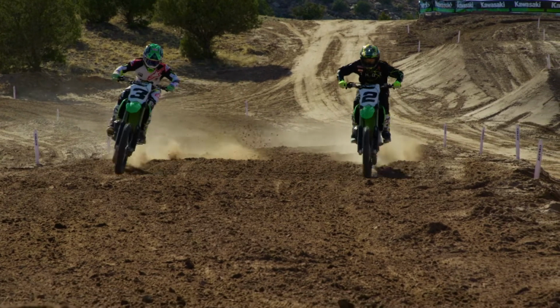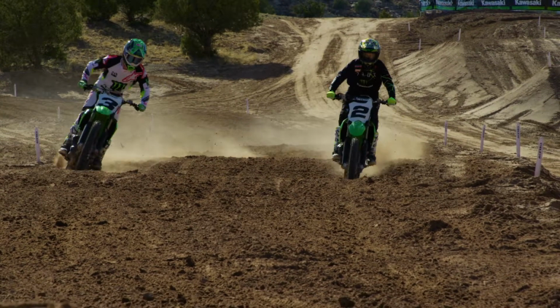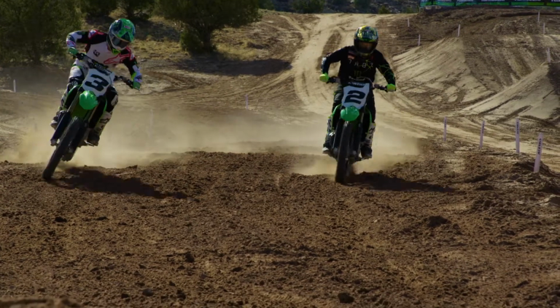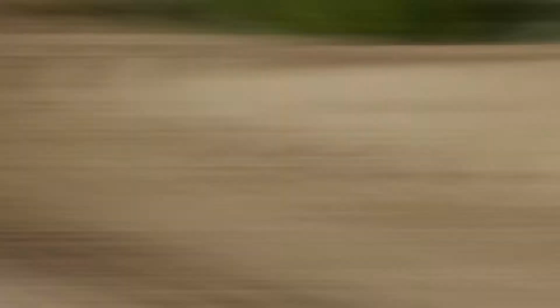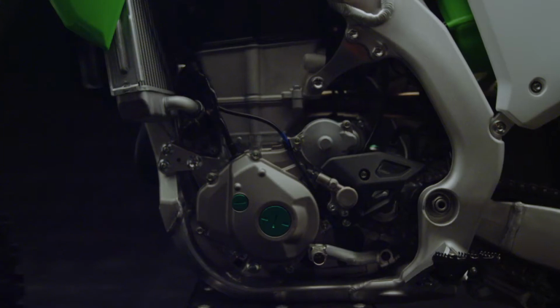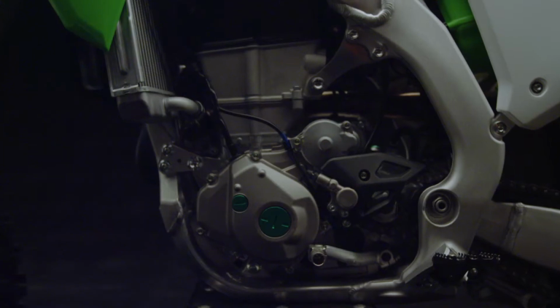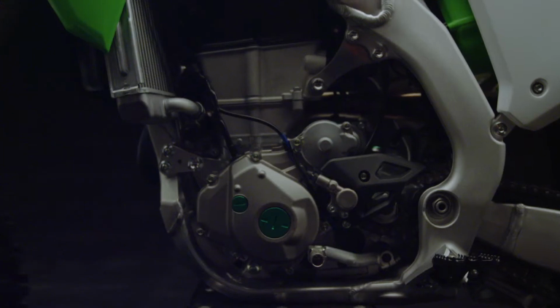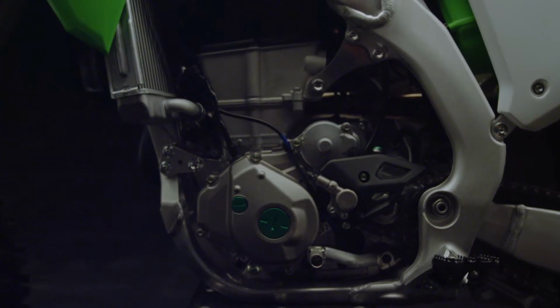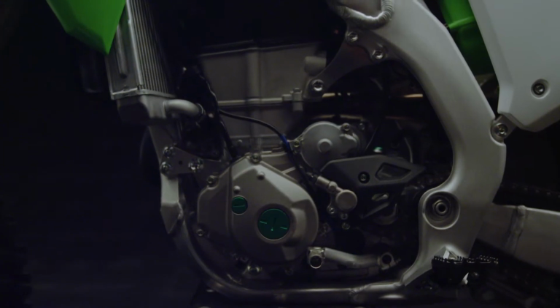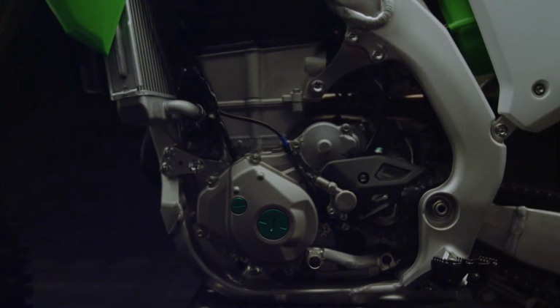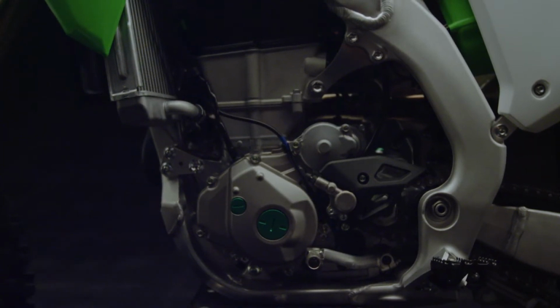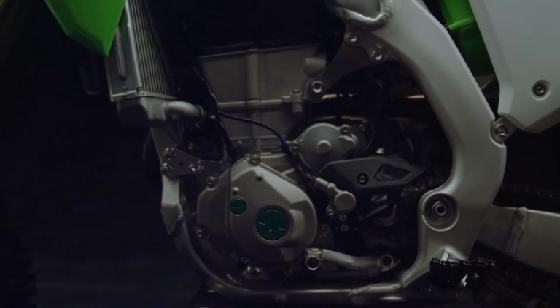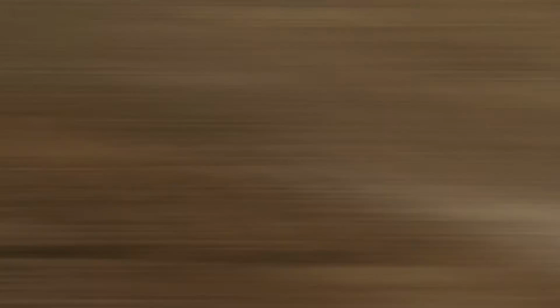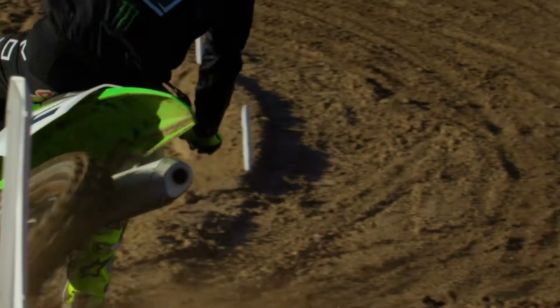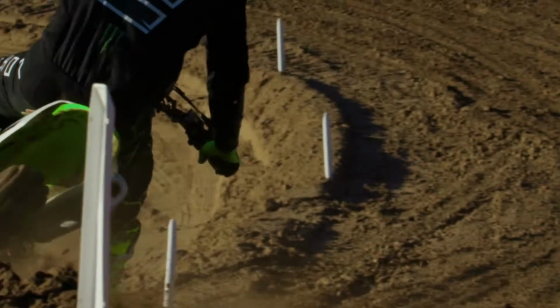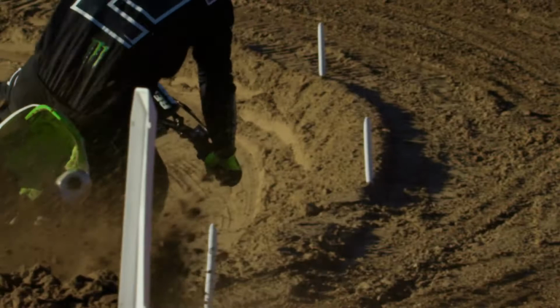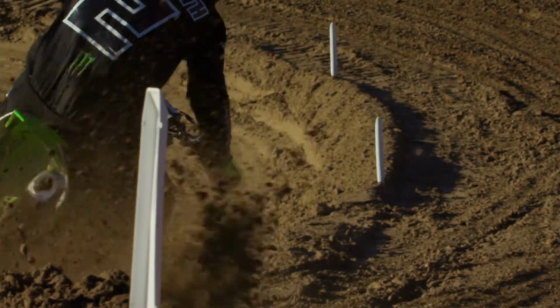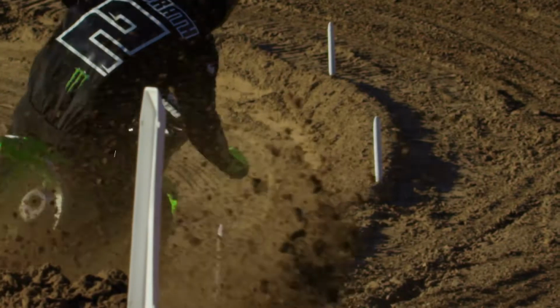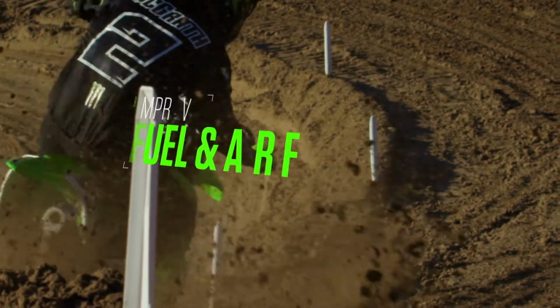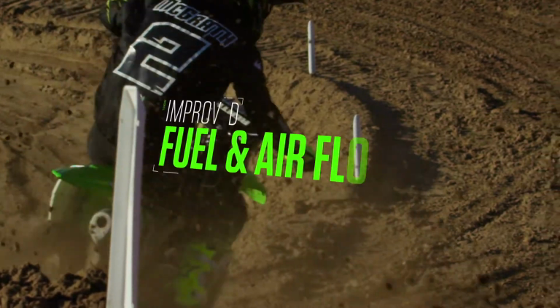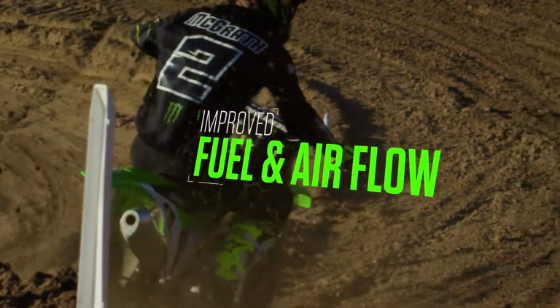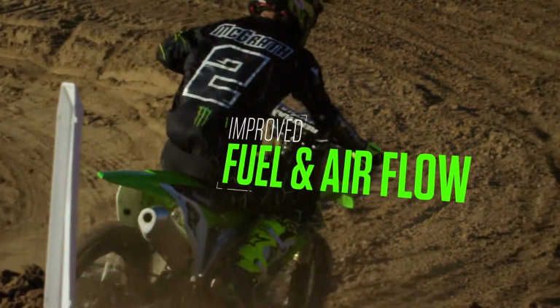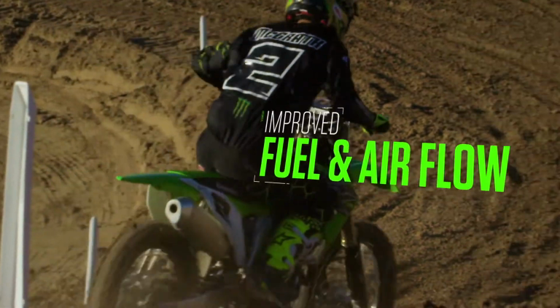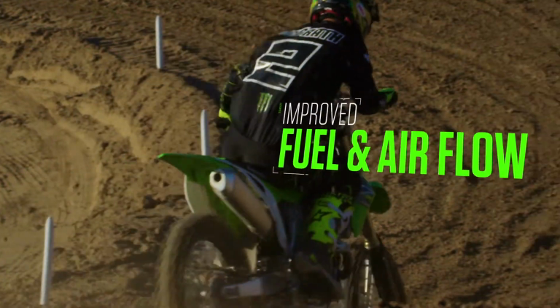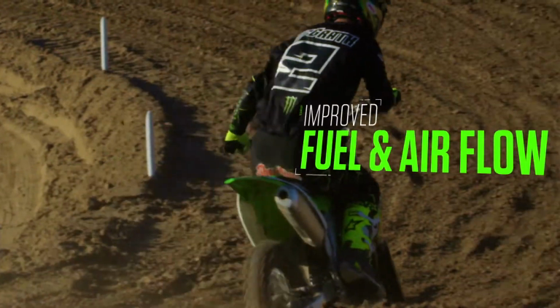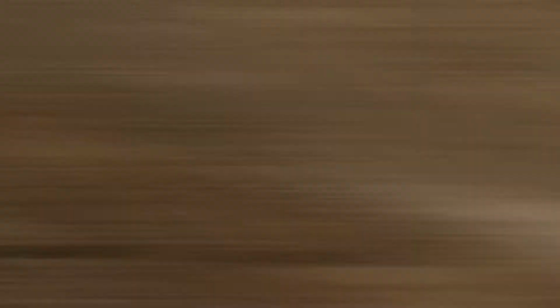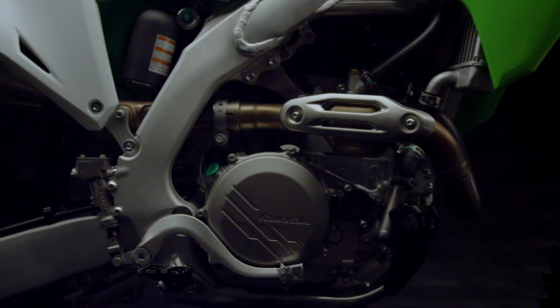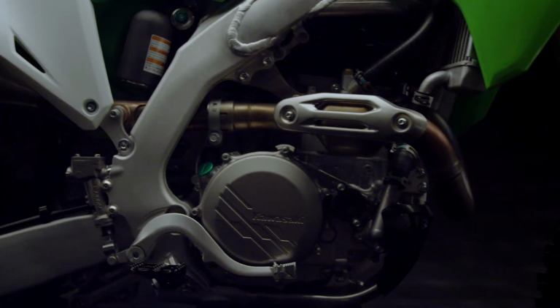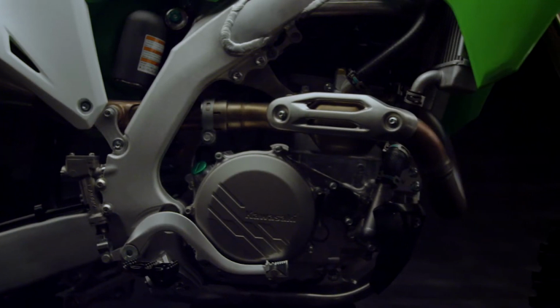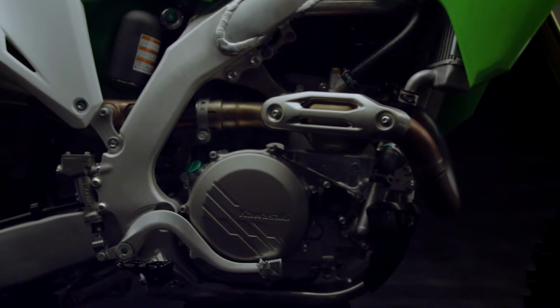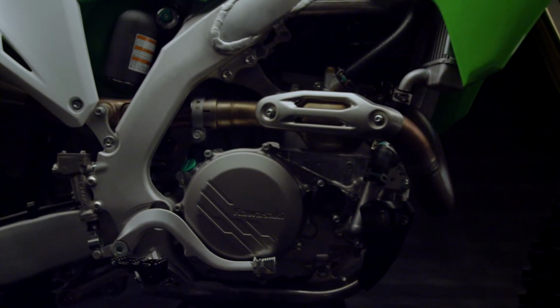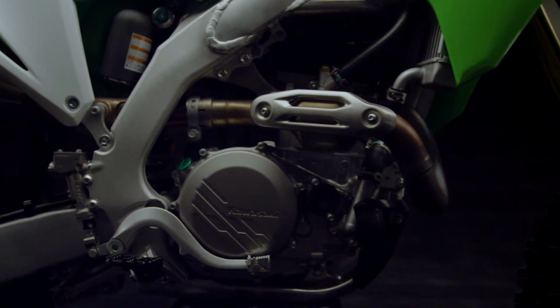That extra acceleration comes thanks to a new camshaft, new valve train, improved fuel and air flow, and of course a new exhaust.